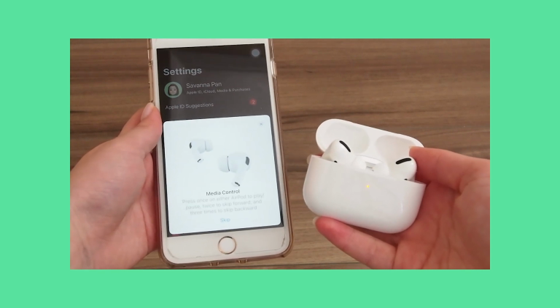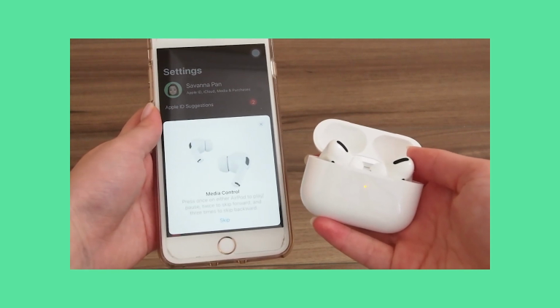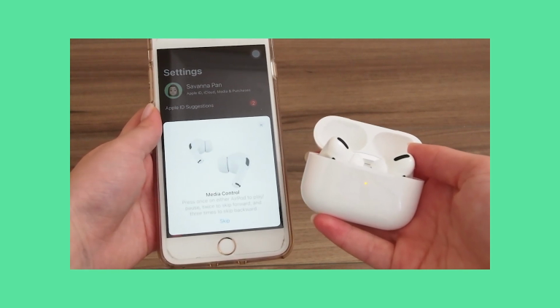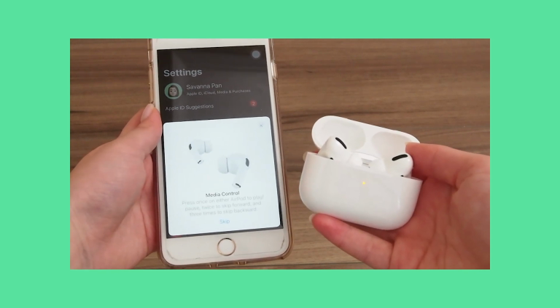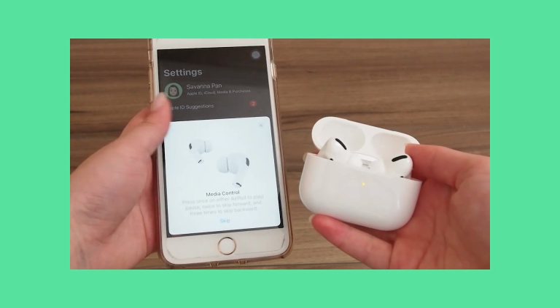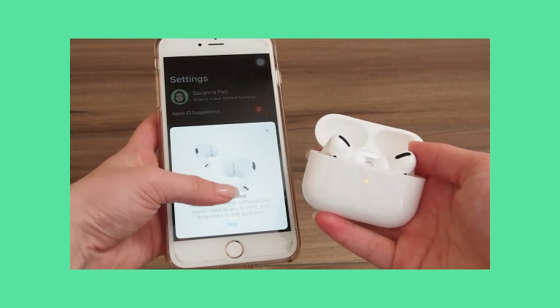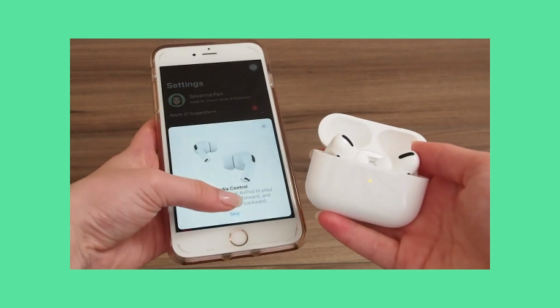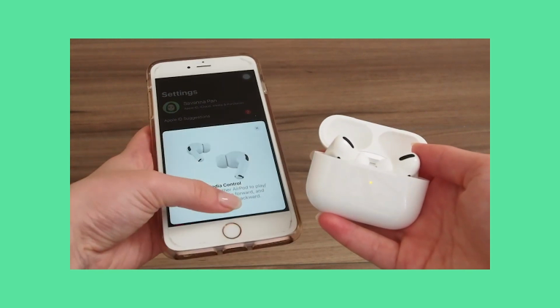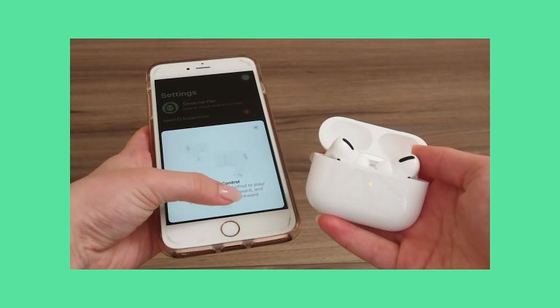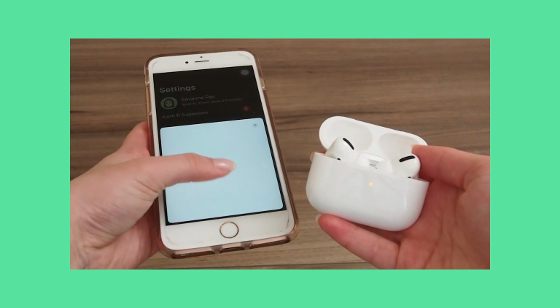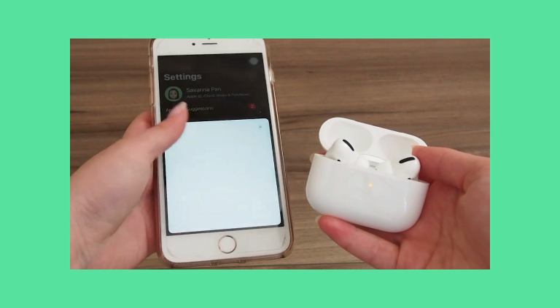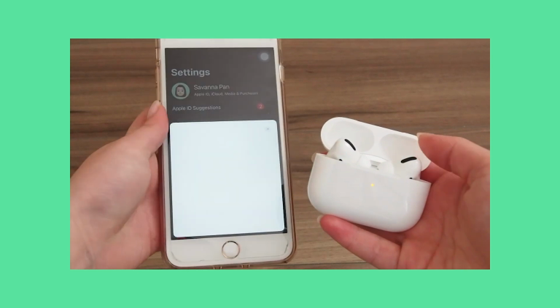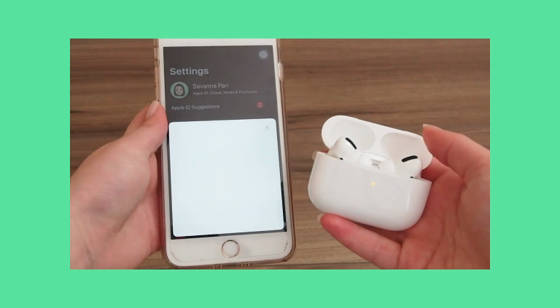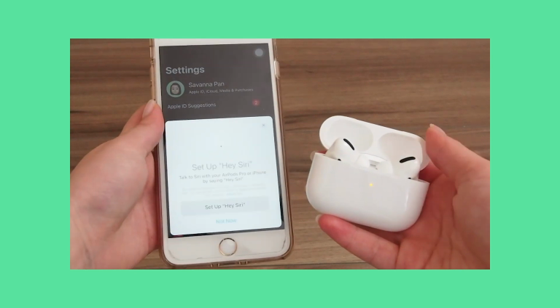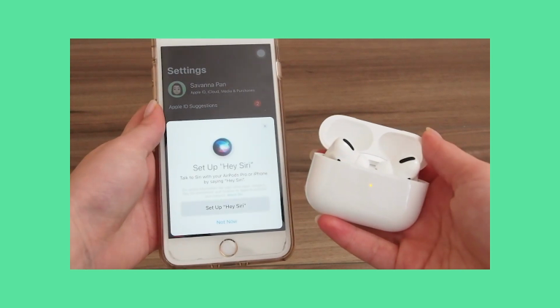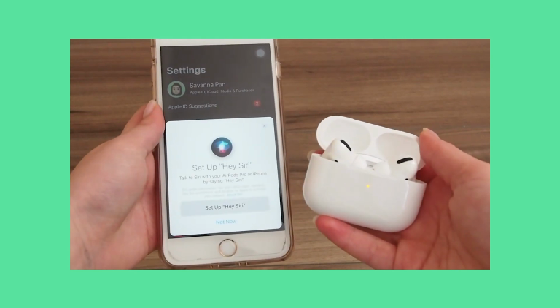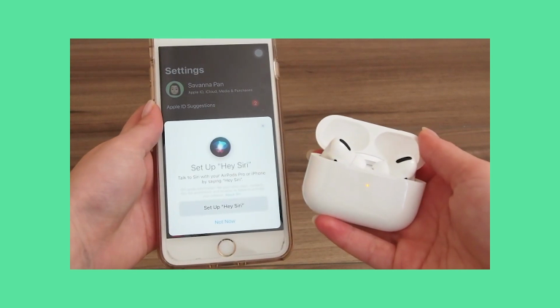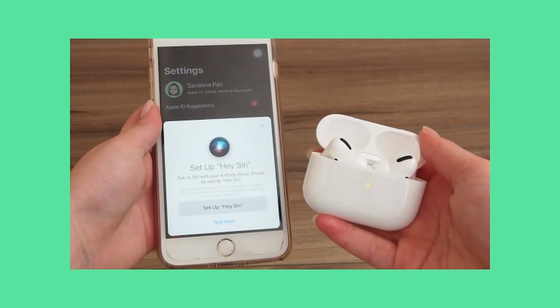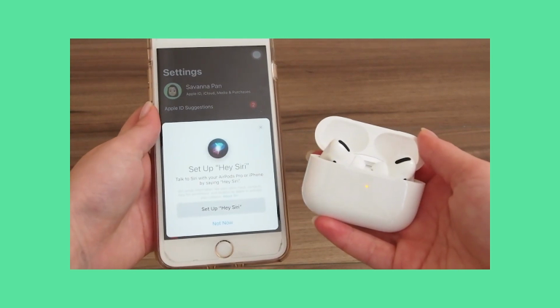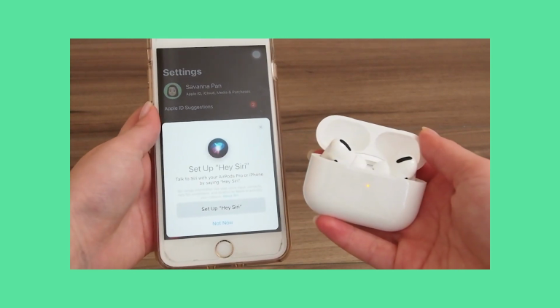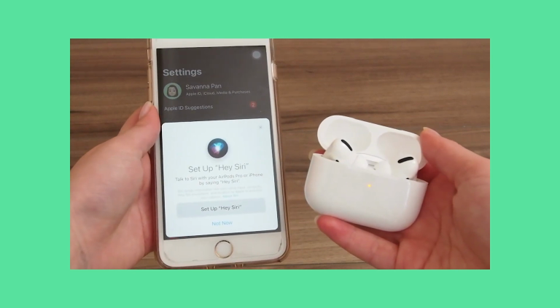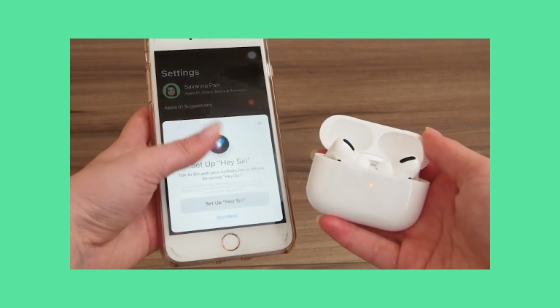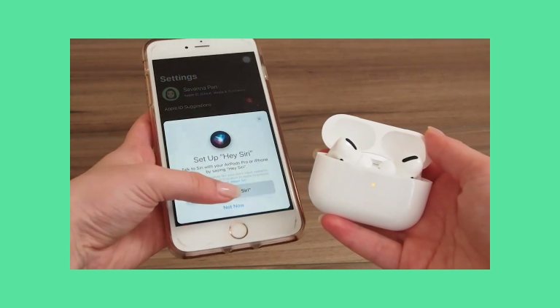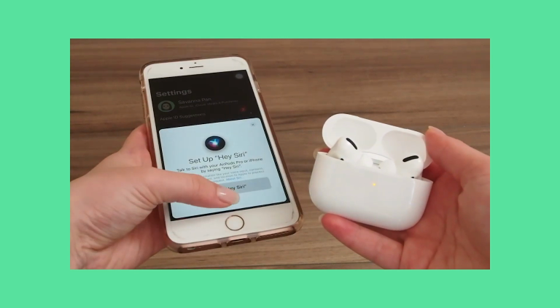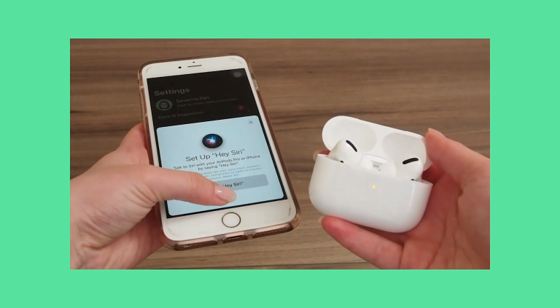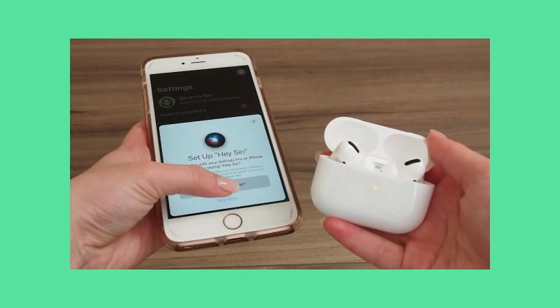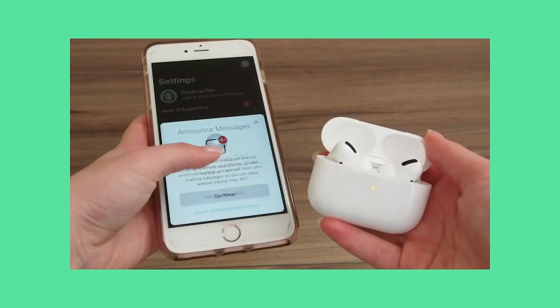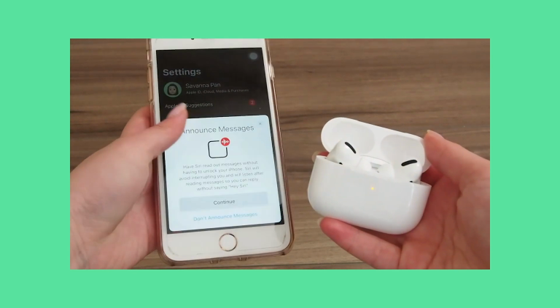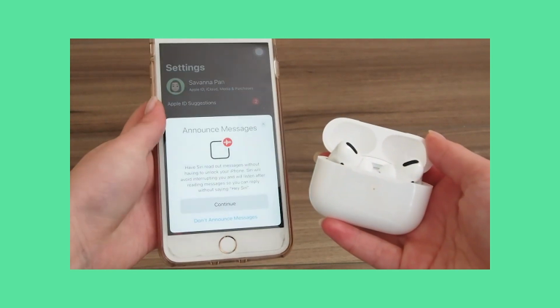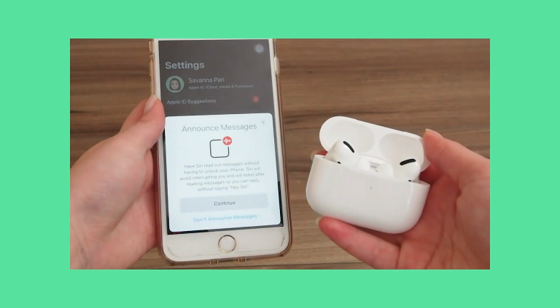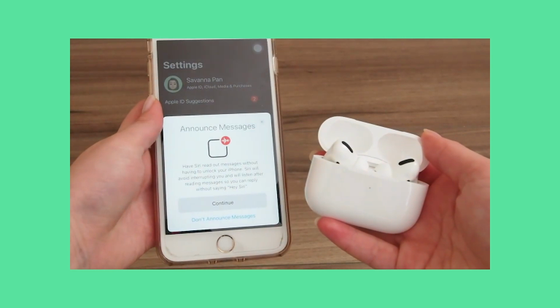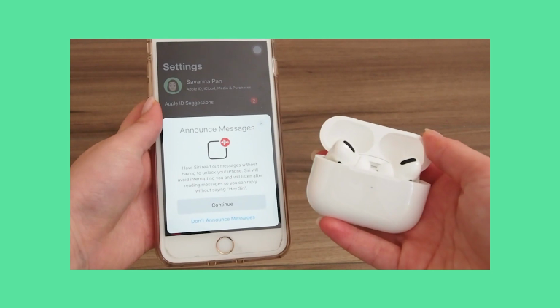I just chose to skip all the setup steps because I couldn't actually read what was on the screen — I was too busy staring at the camera.